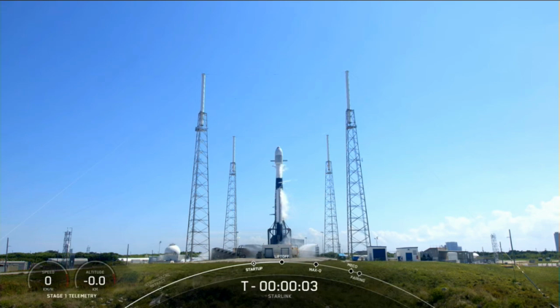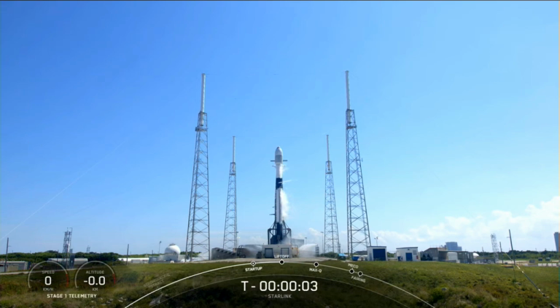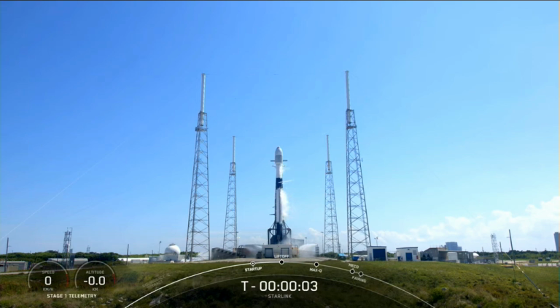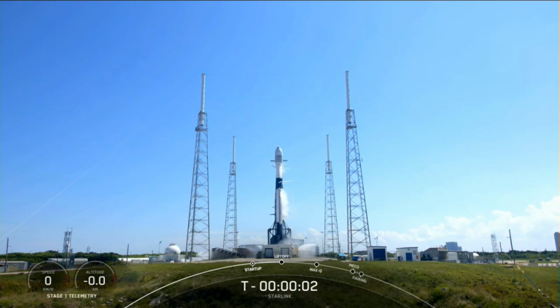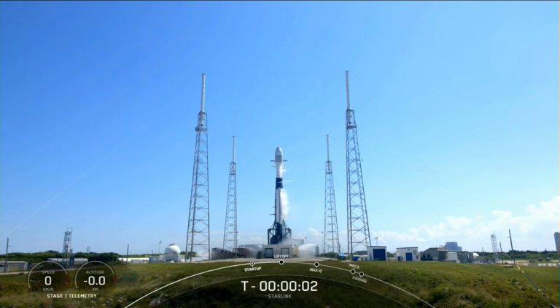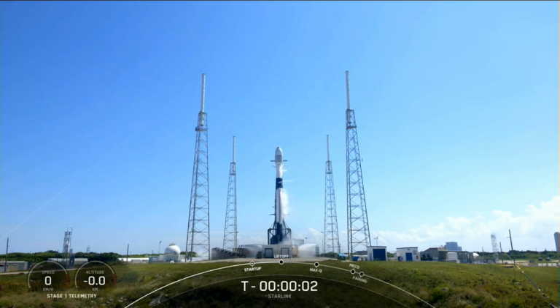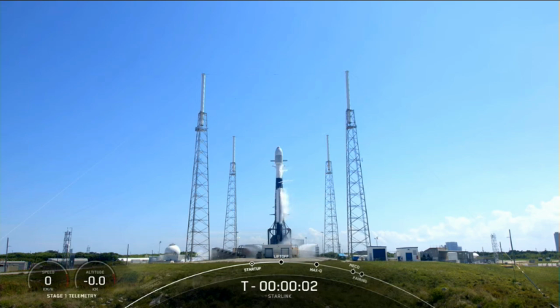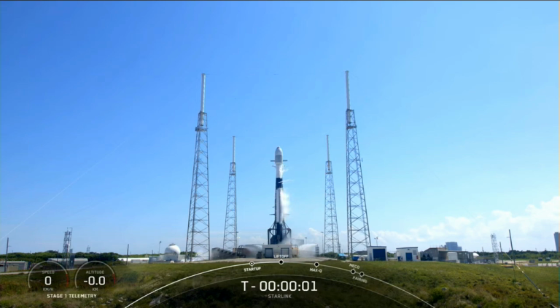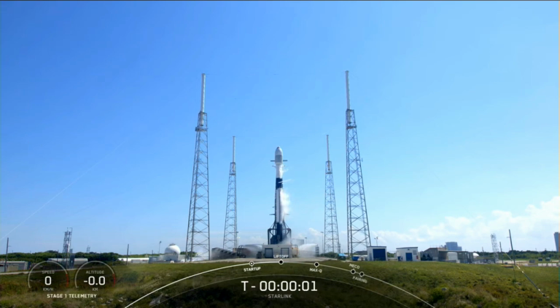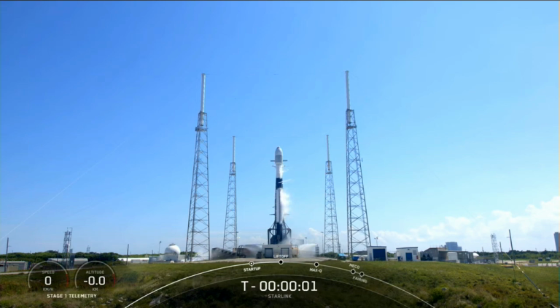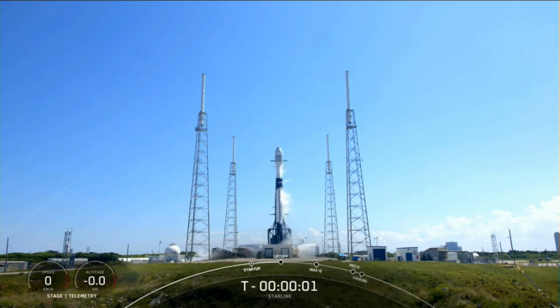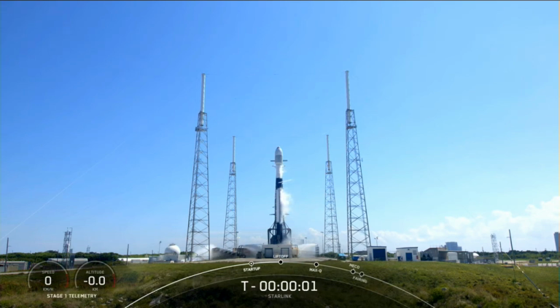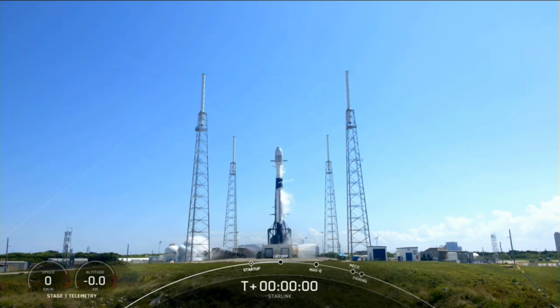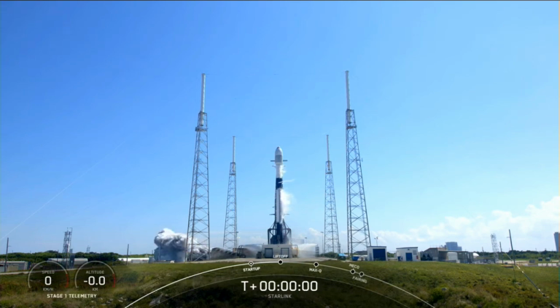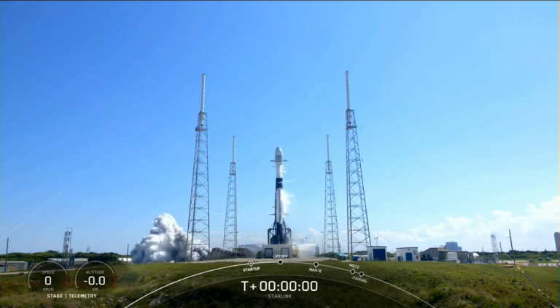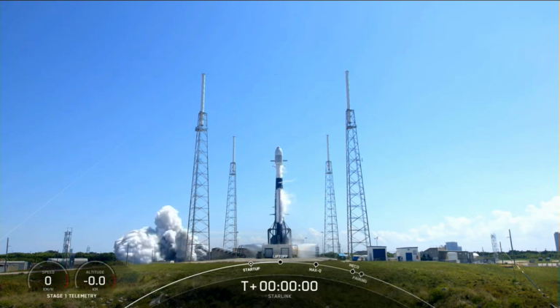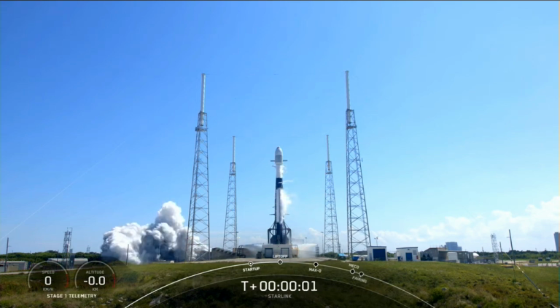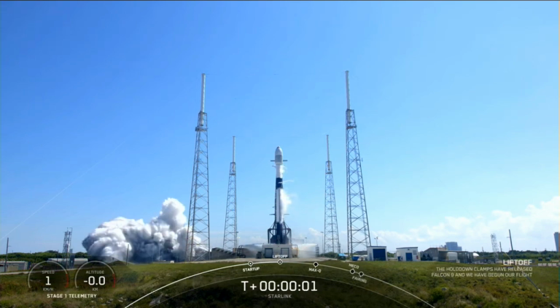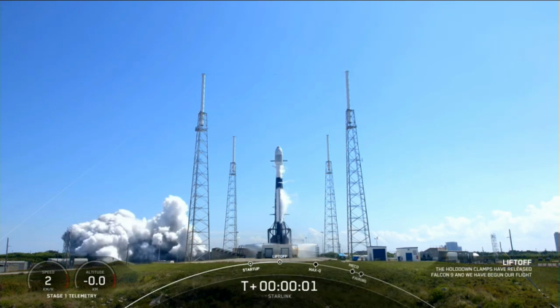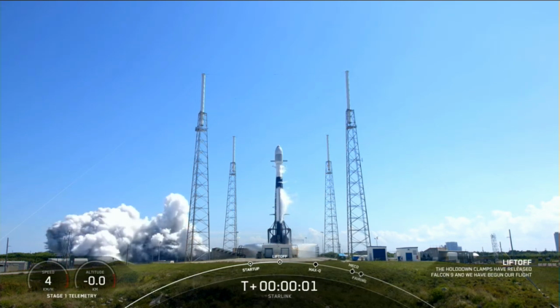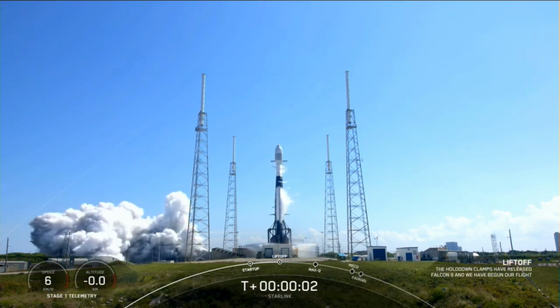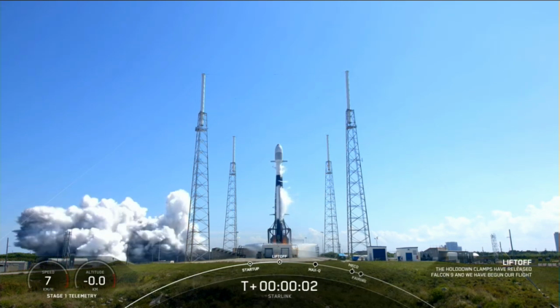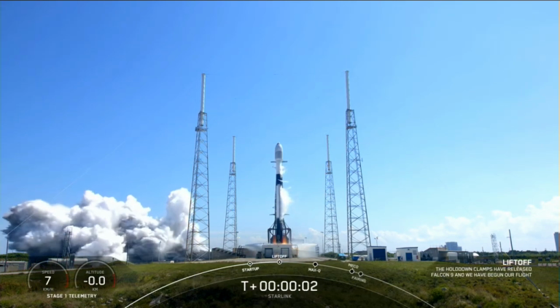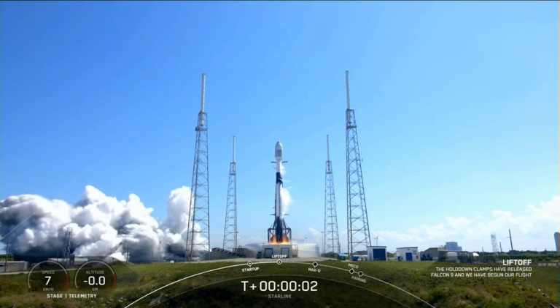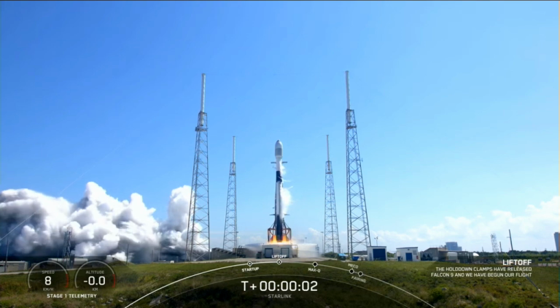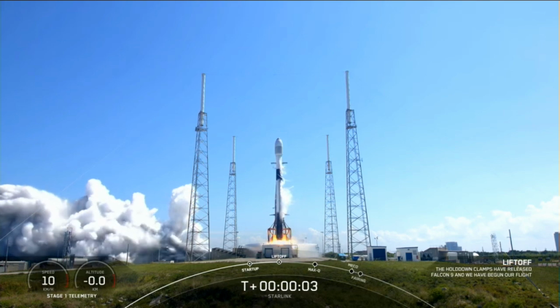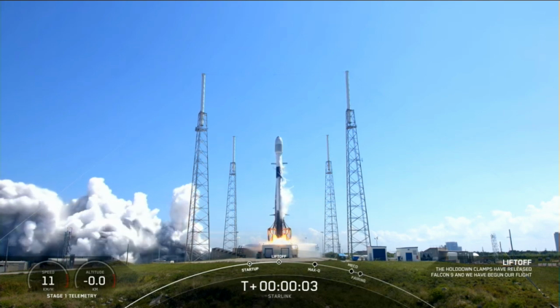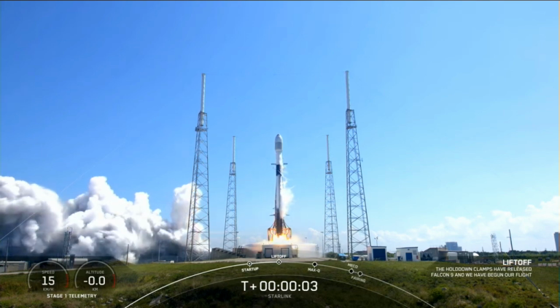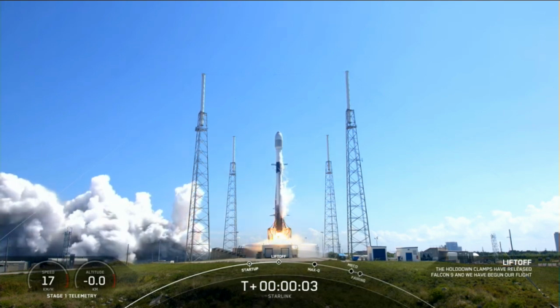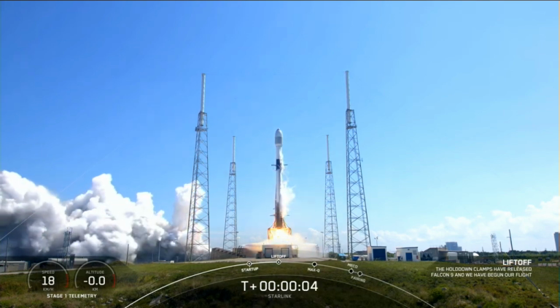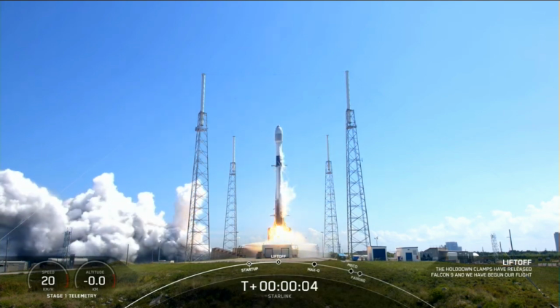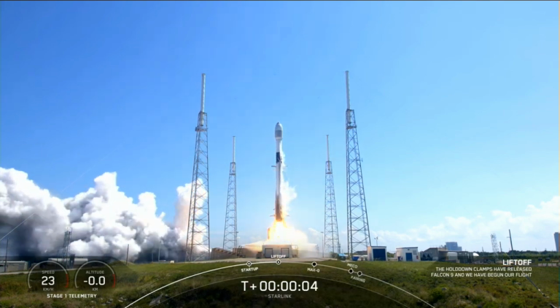Three, two, one, liftoff to Falcon 9. Go Falcon, good start.